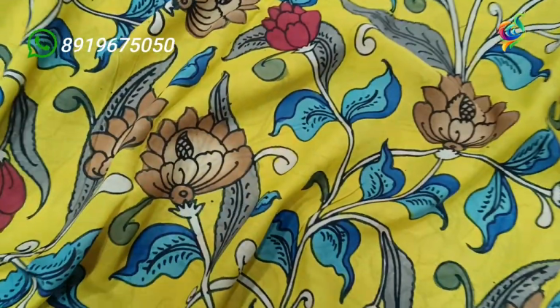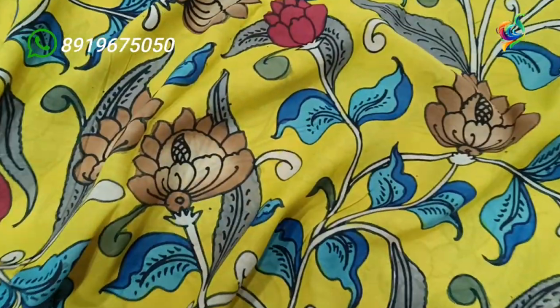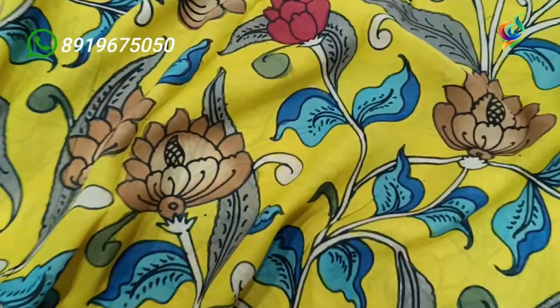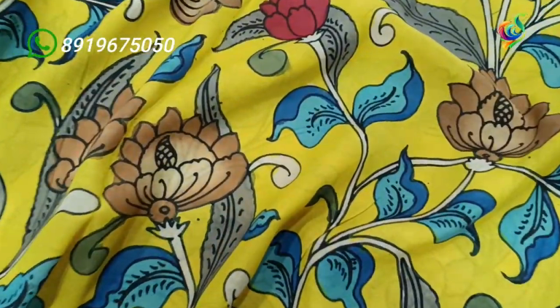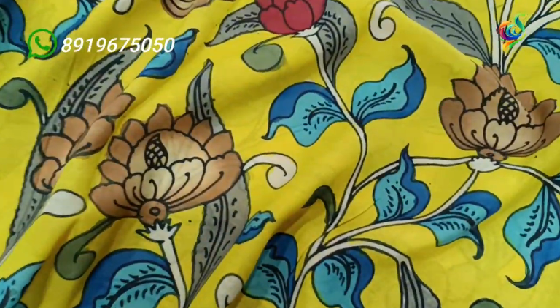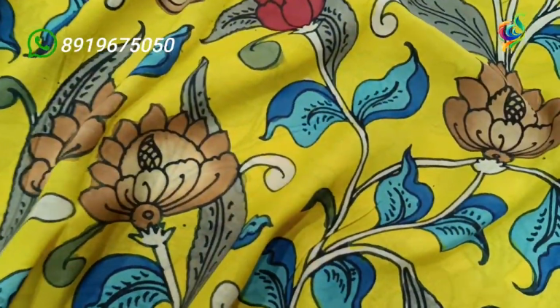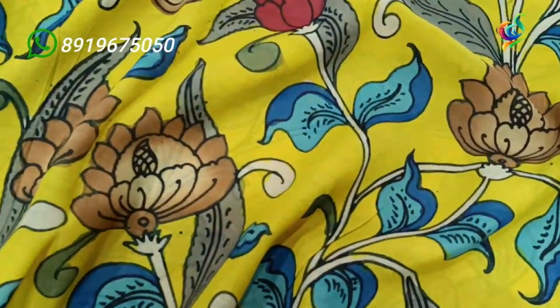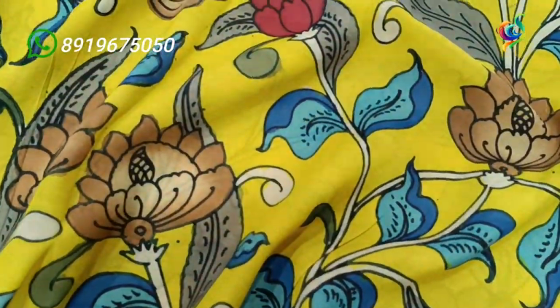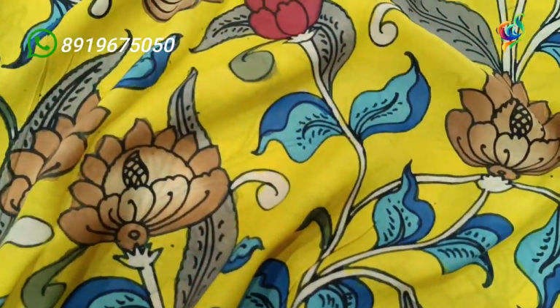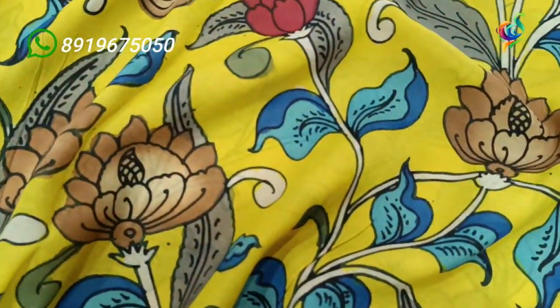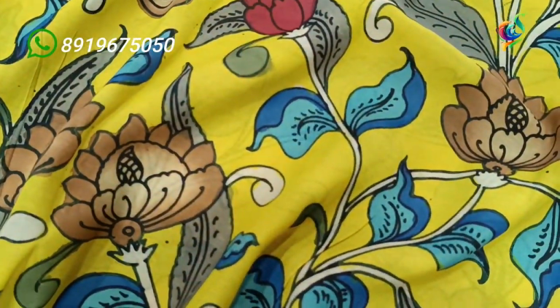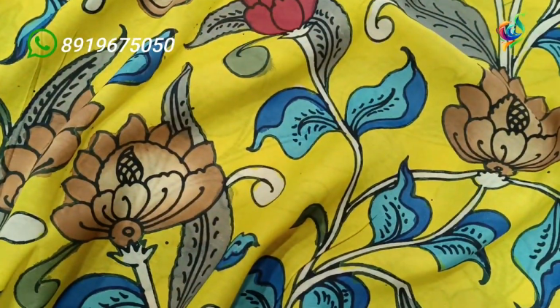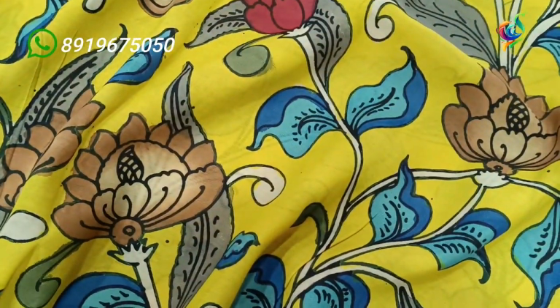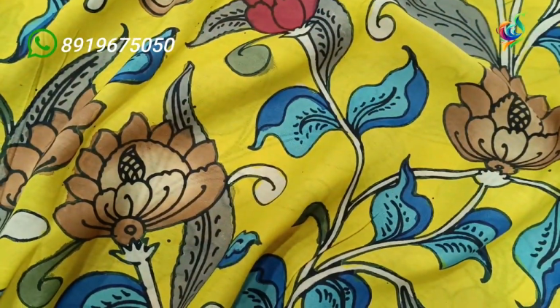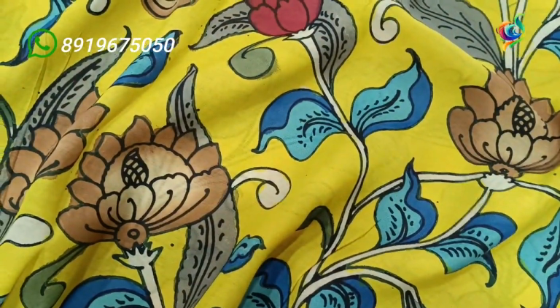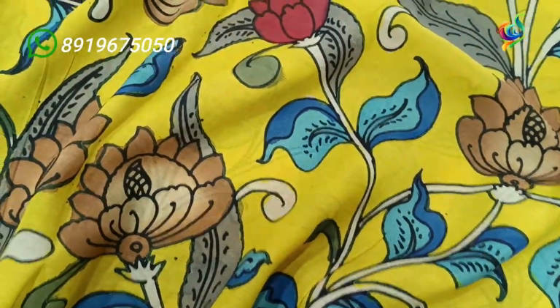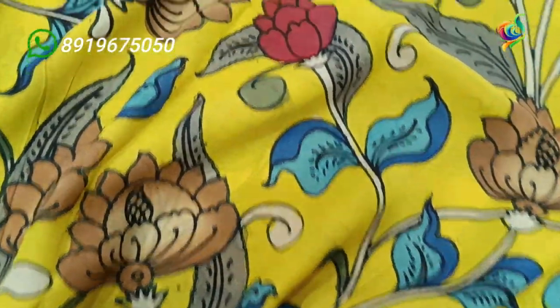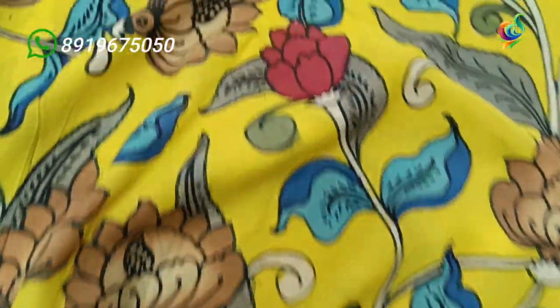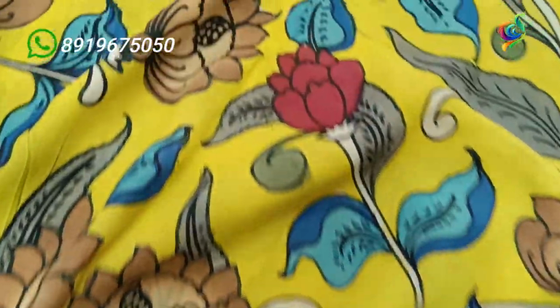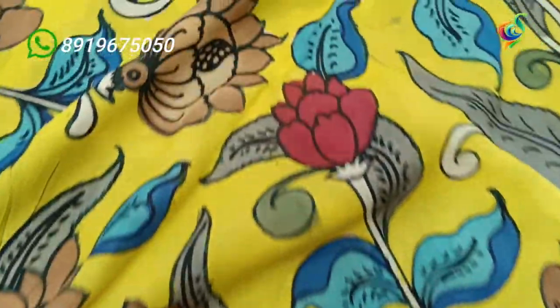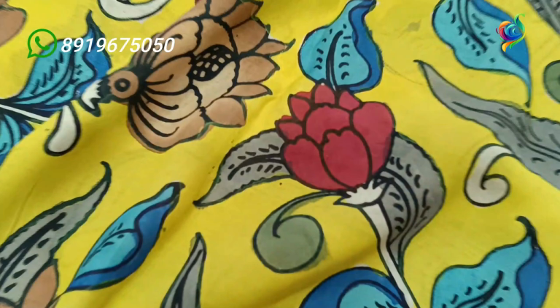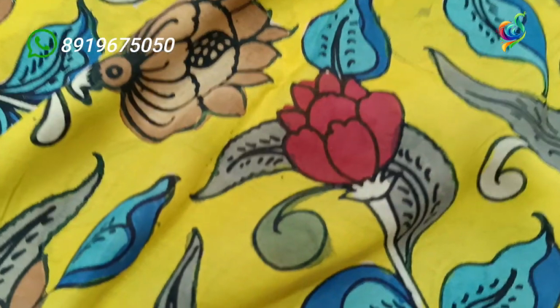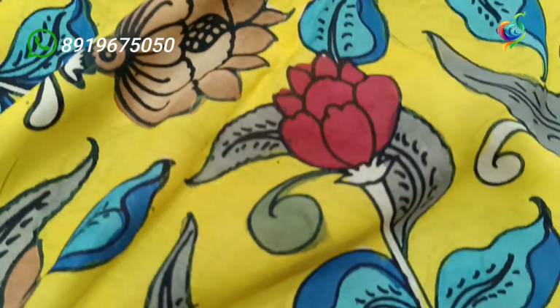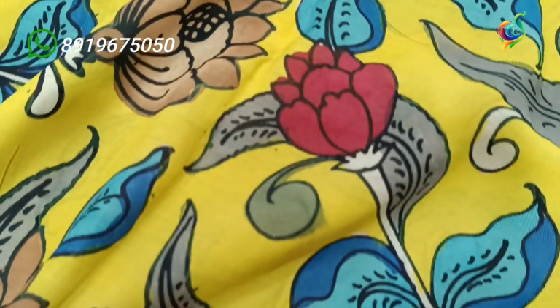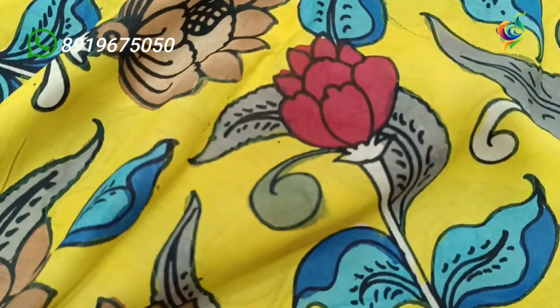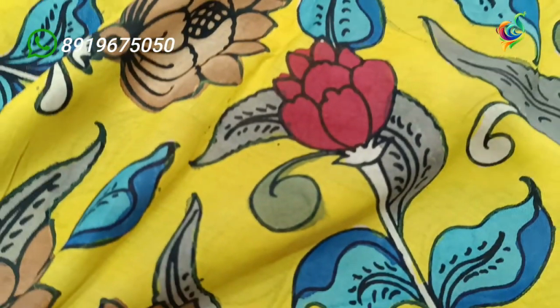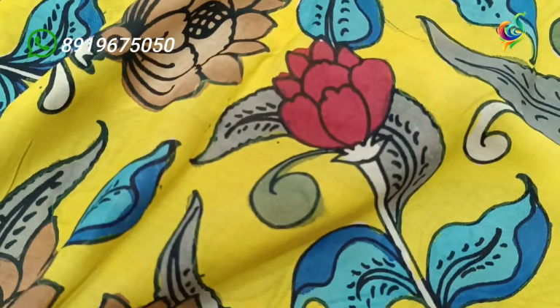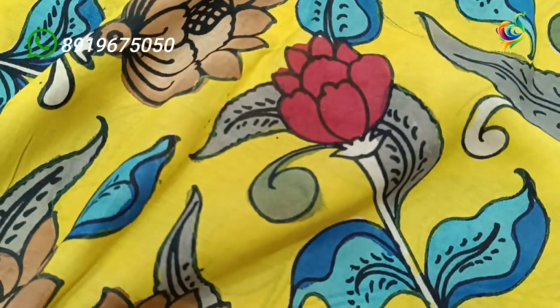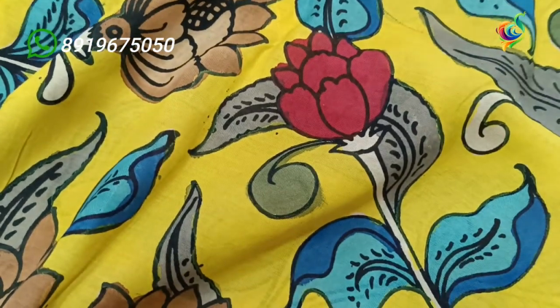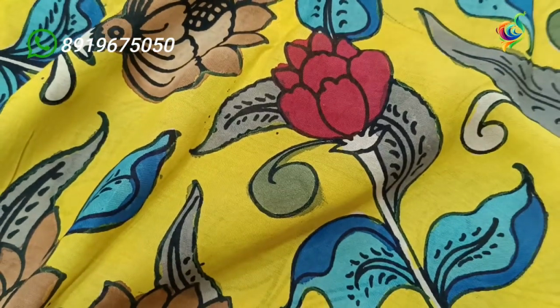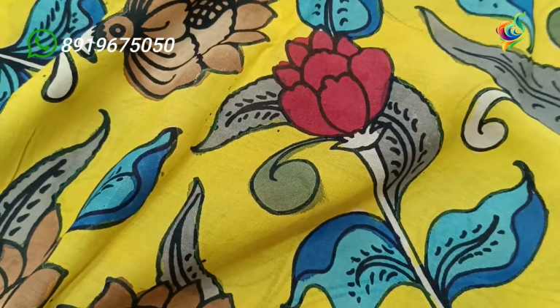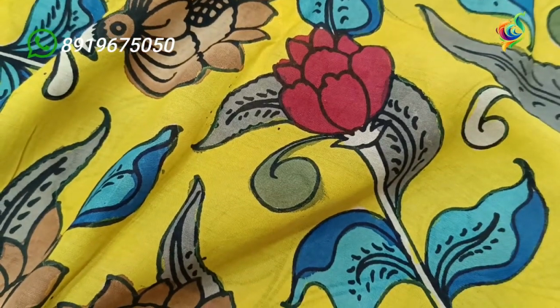The classy look with hand pen painting work — original pin color design.